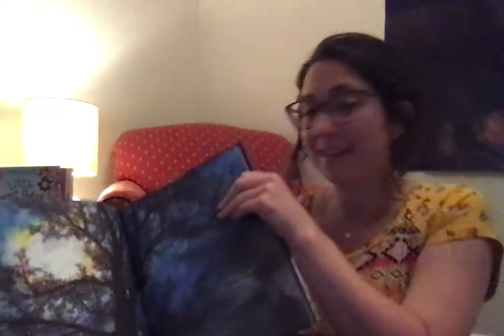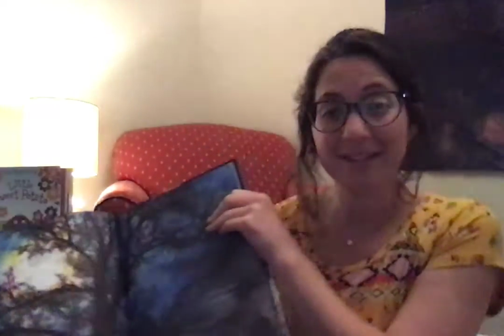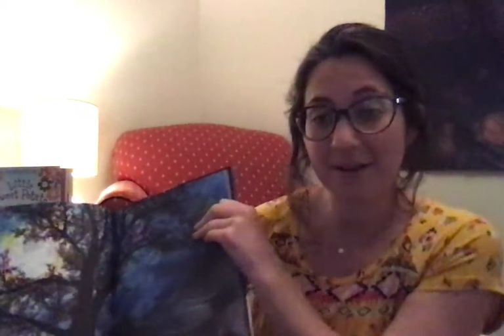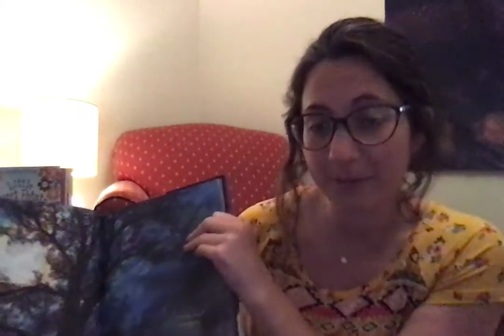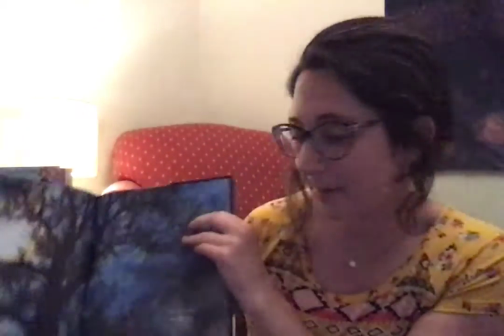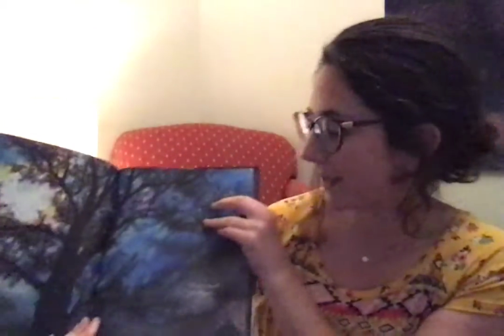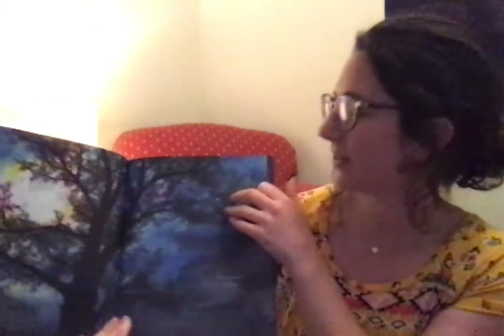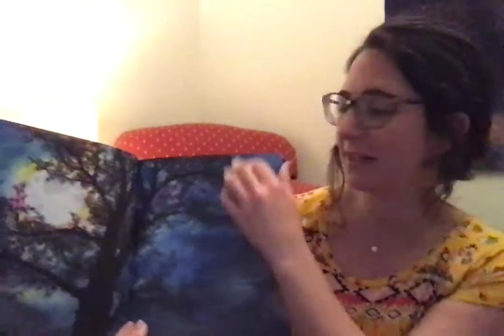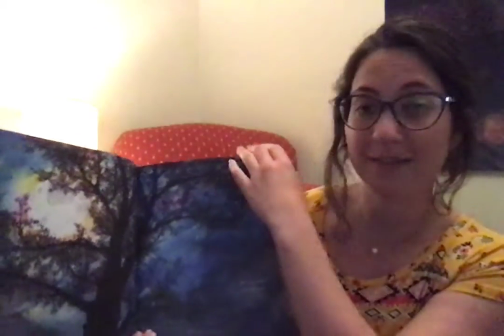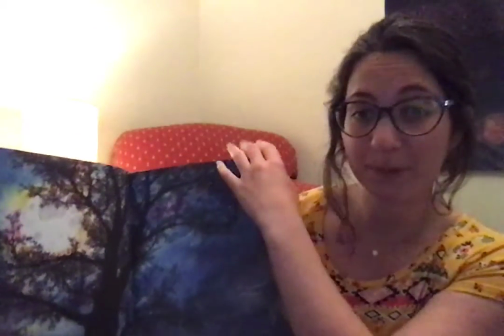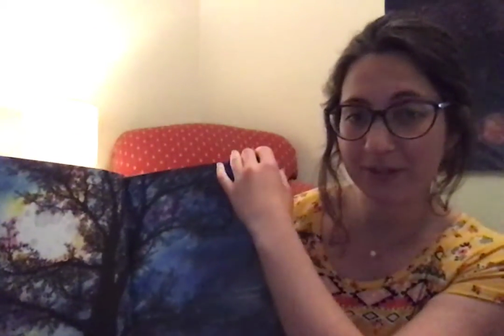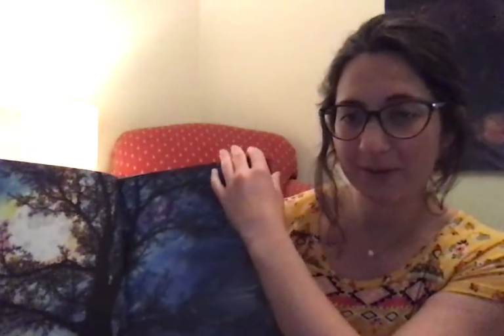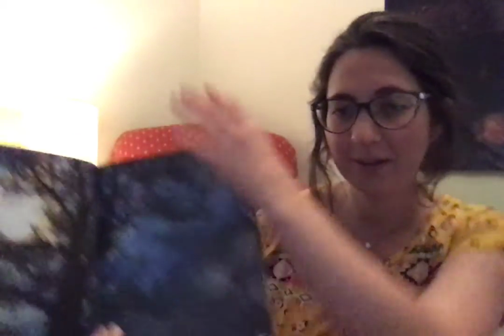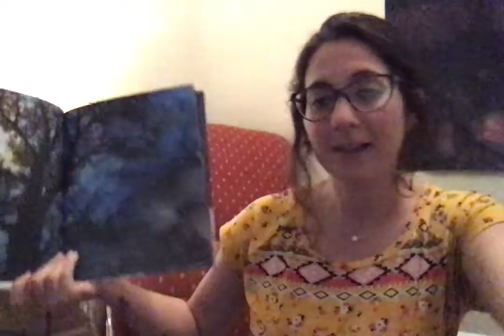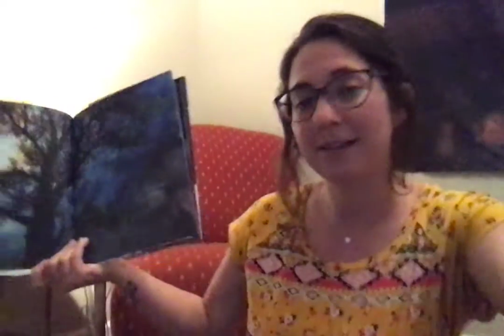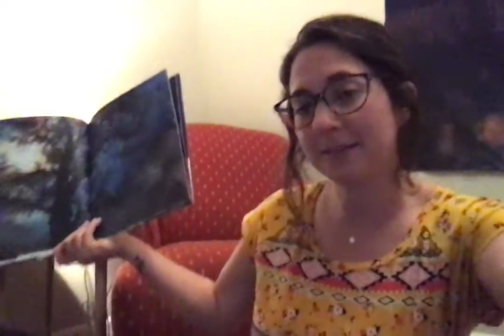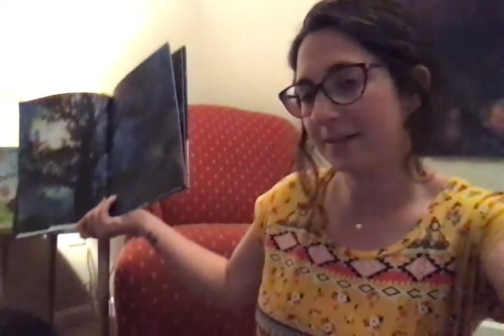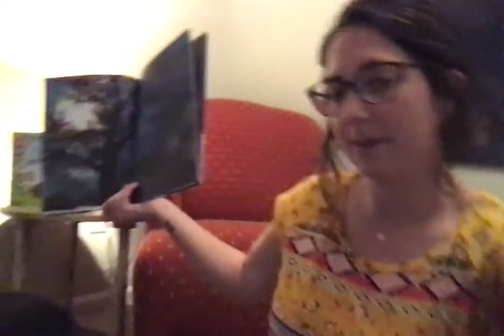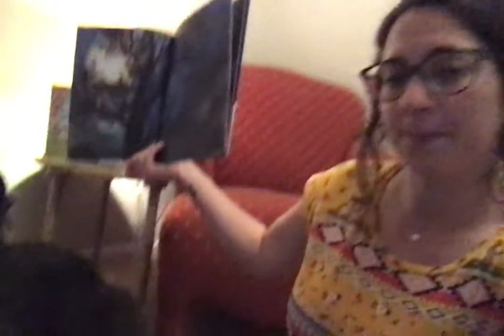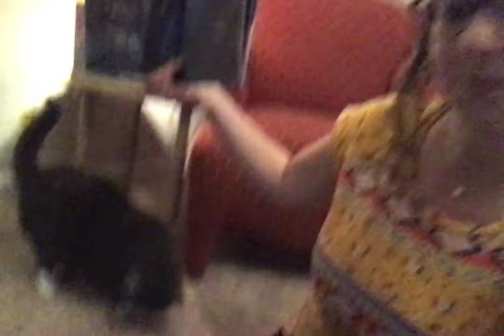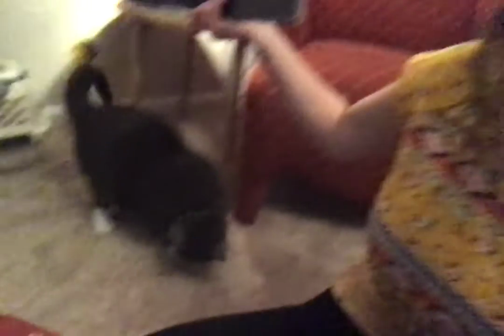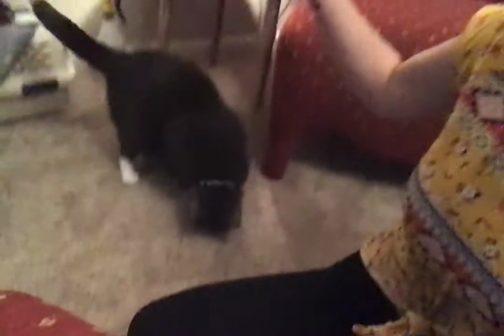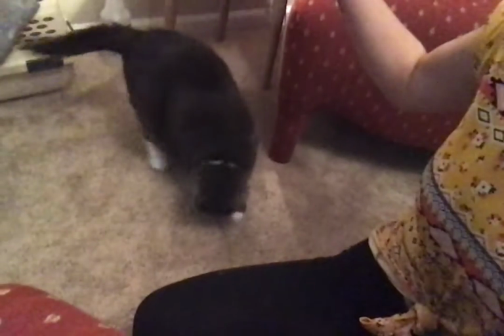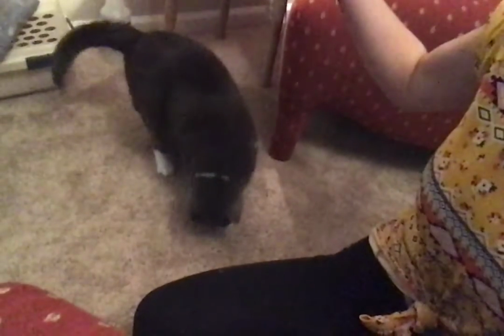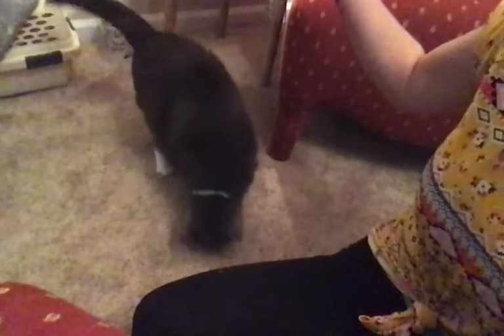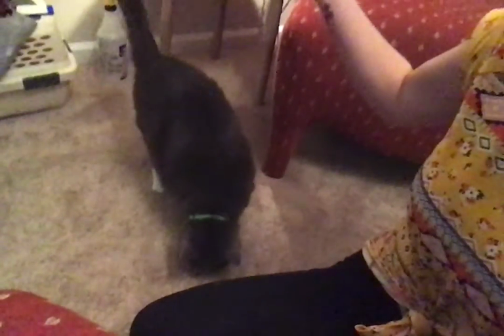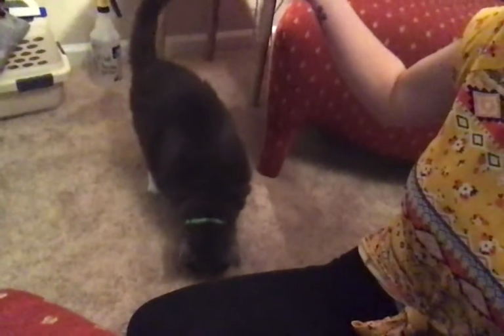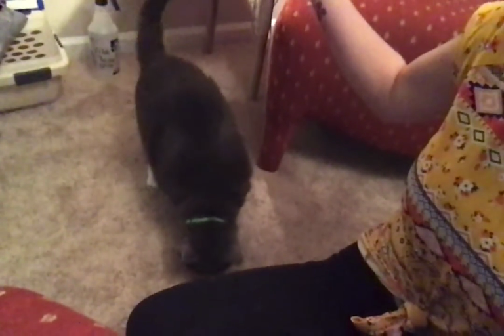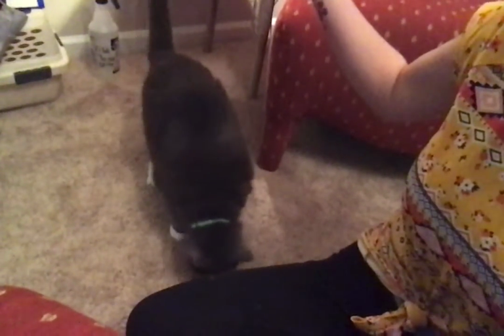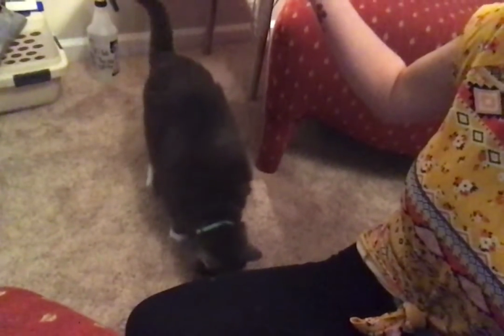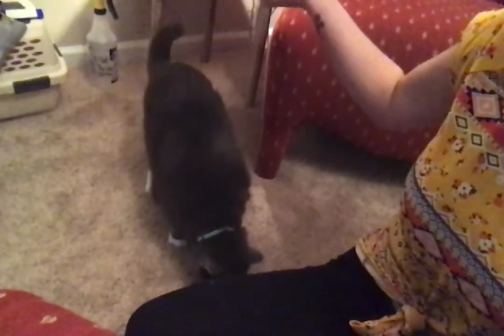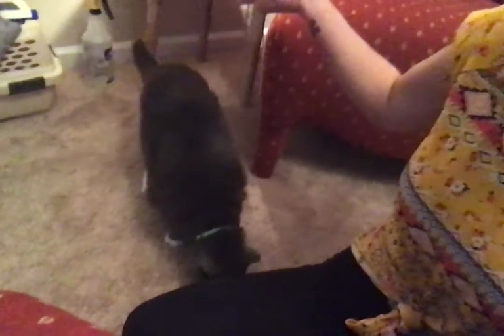Lila's down here with me. She likes this book, too. Lila's my cat. So pretty.